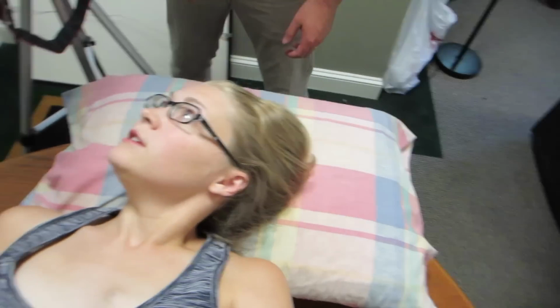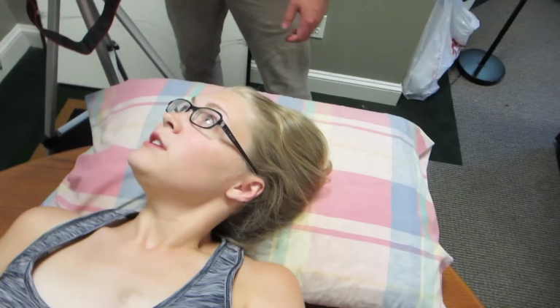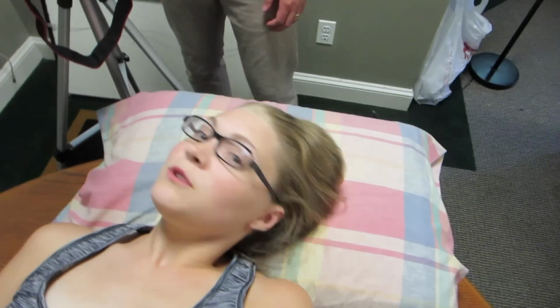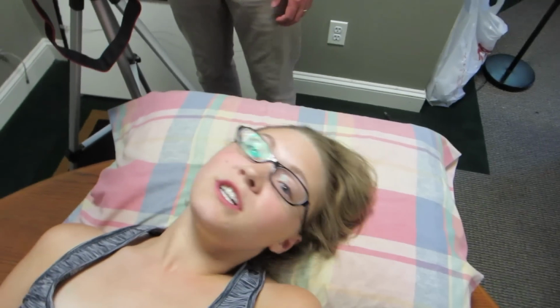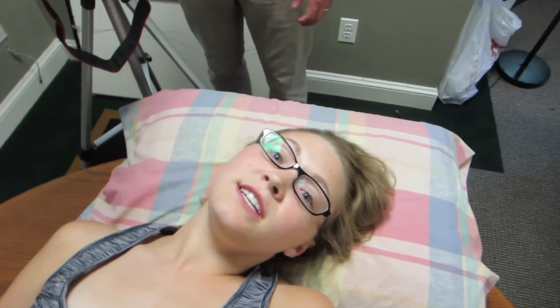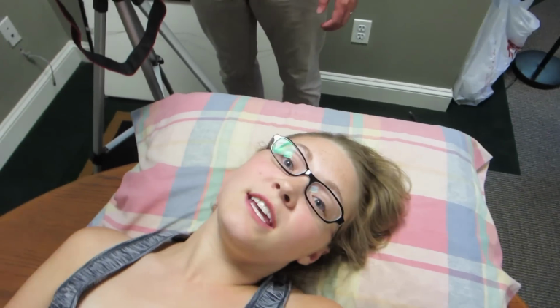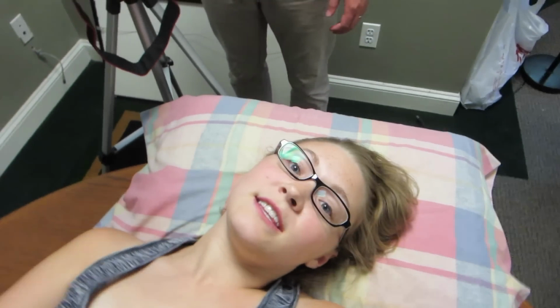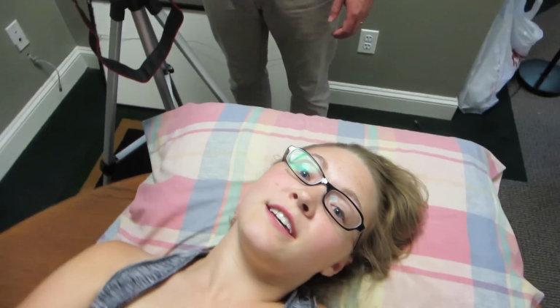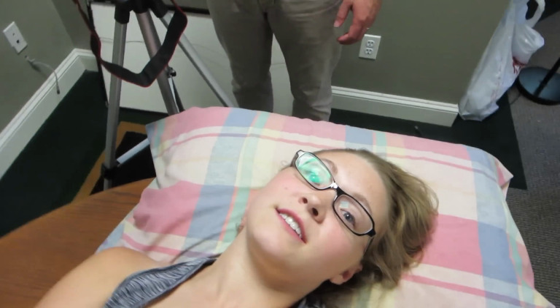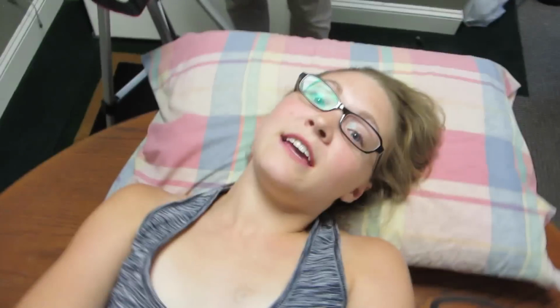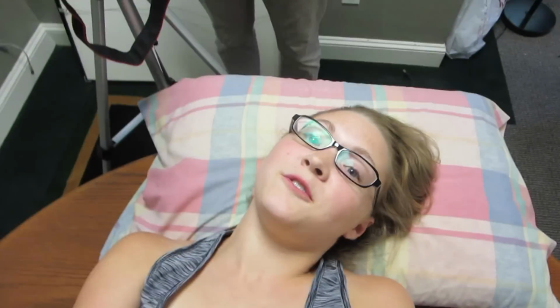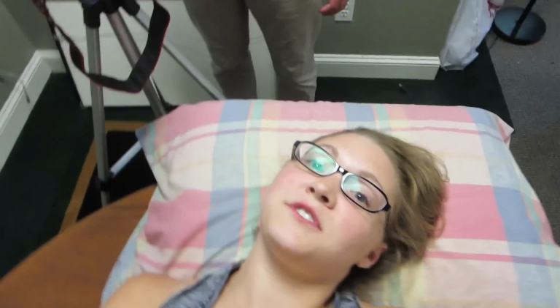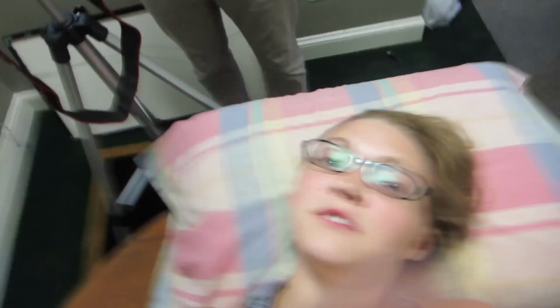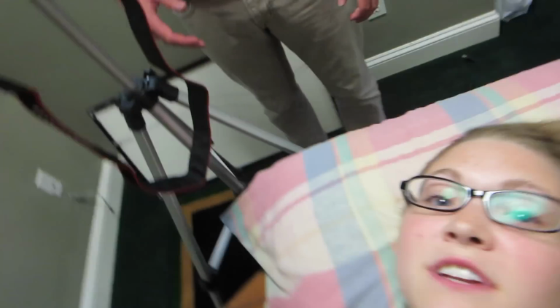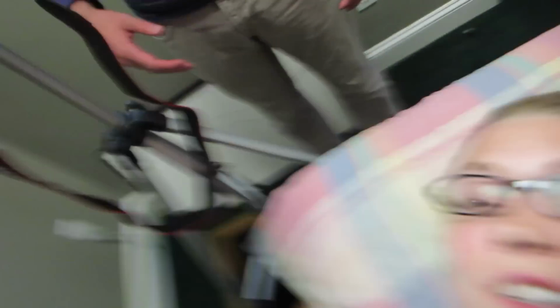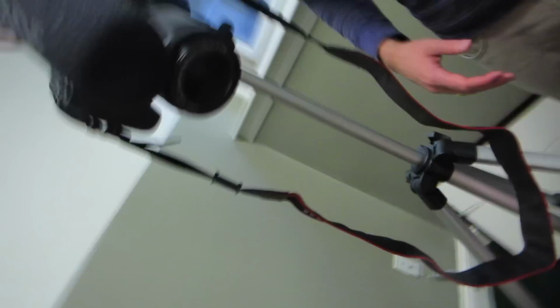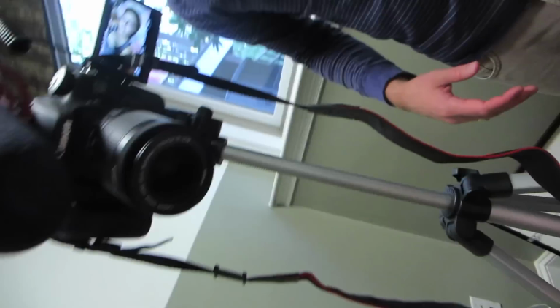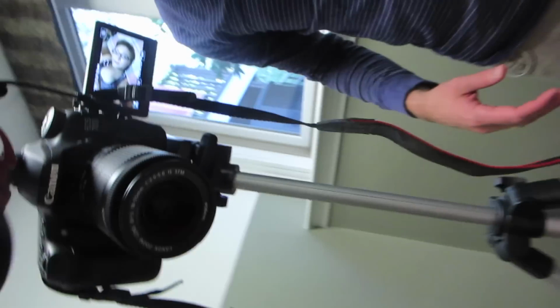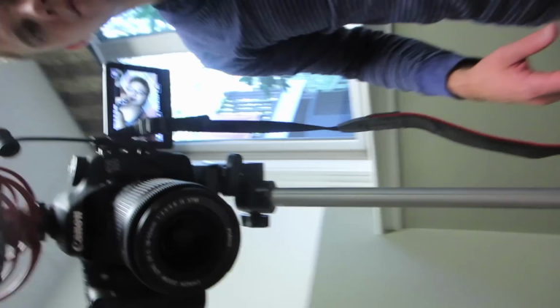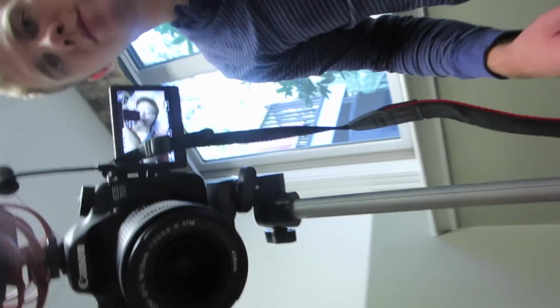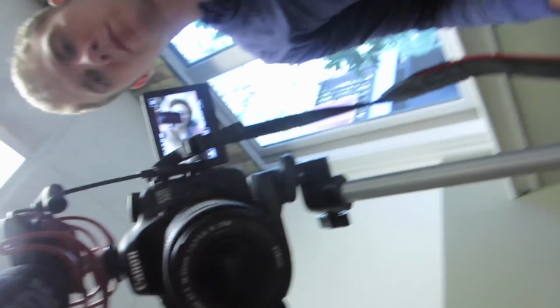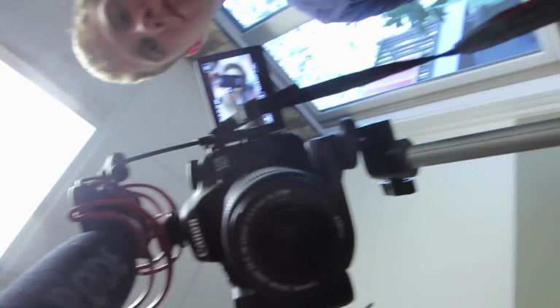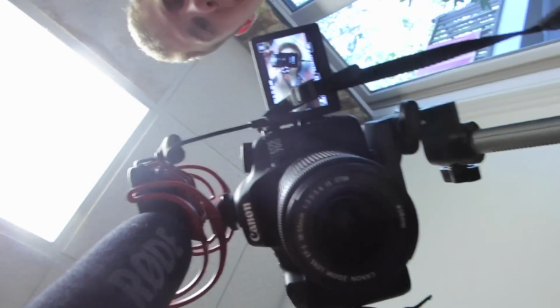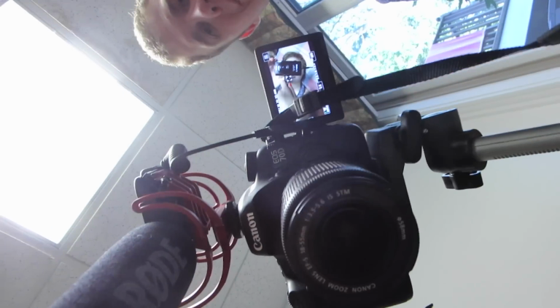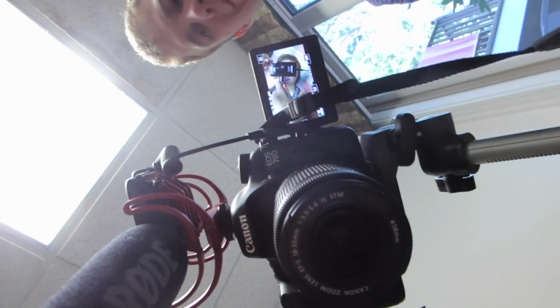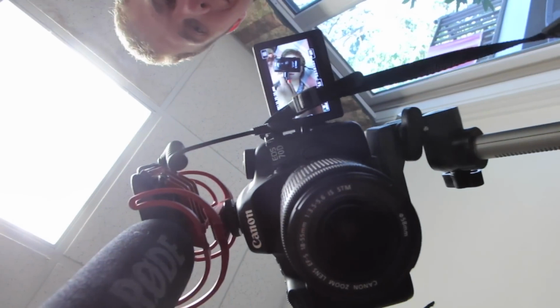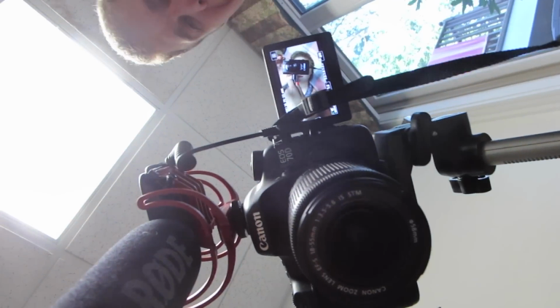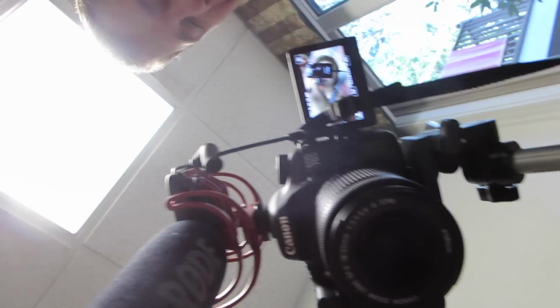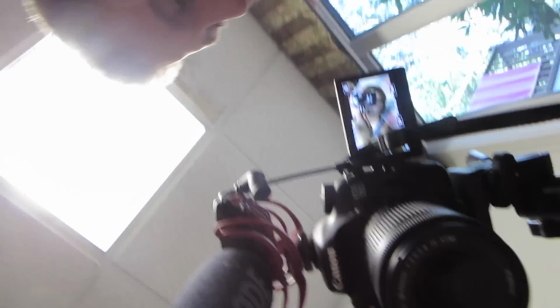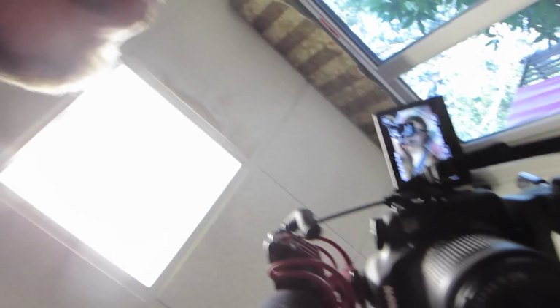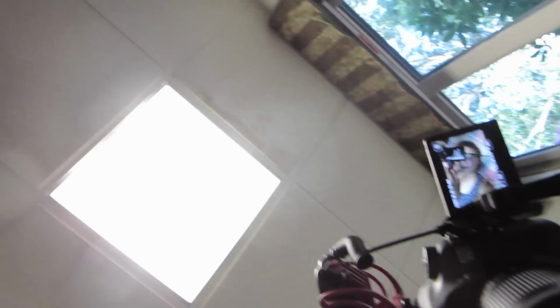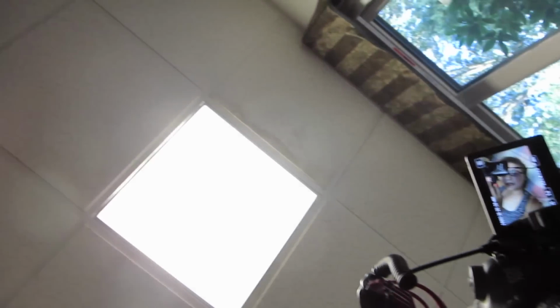How's that? We're trying to get the angle so there's not a glare on my glasses. There's Peter.